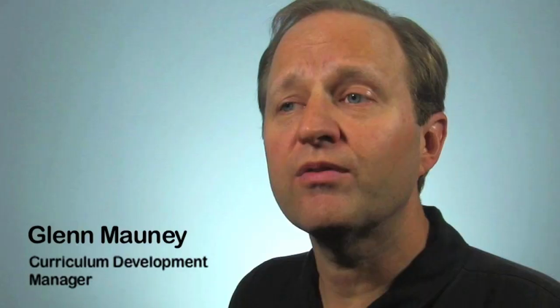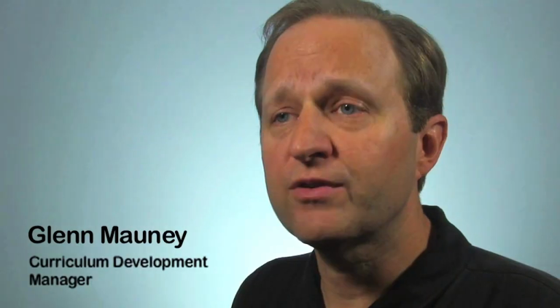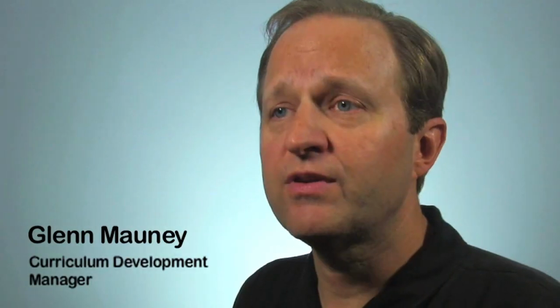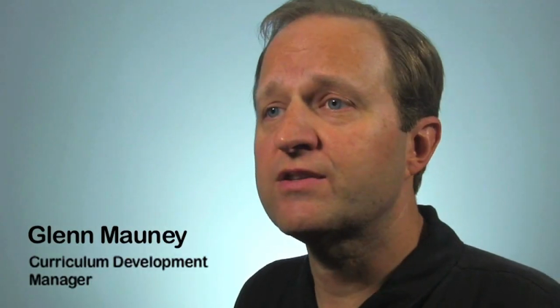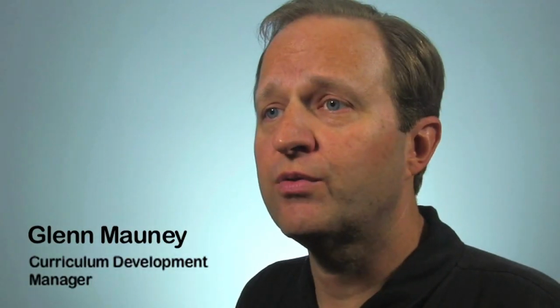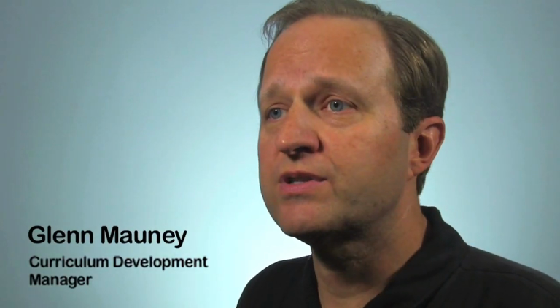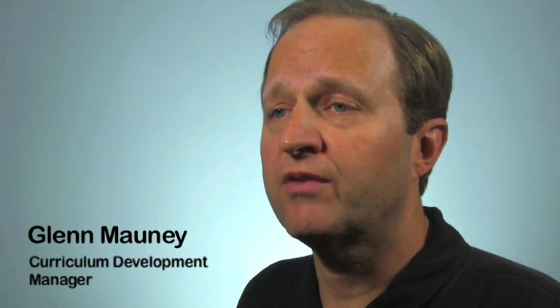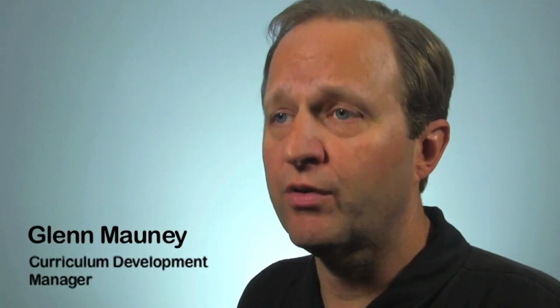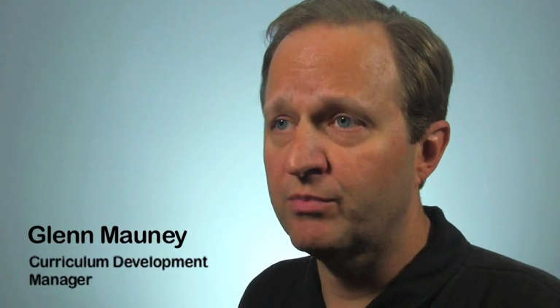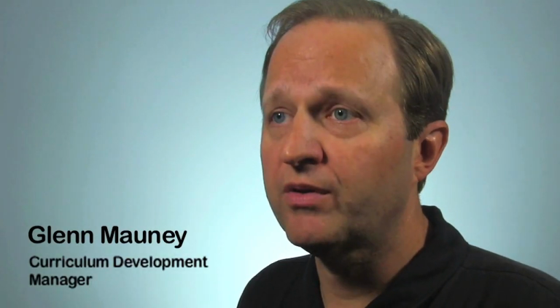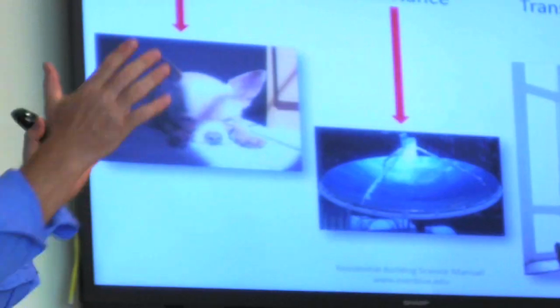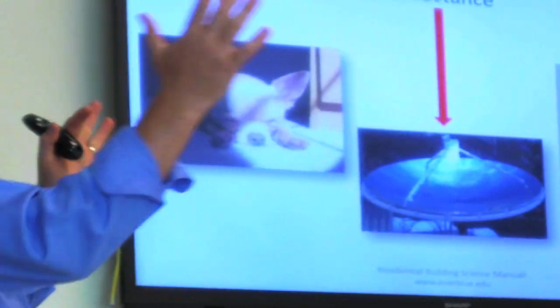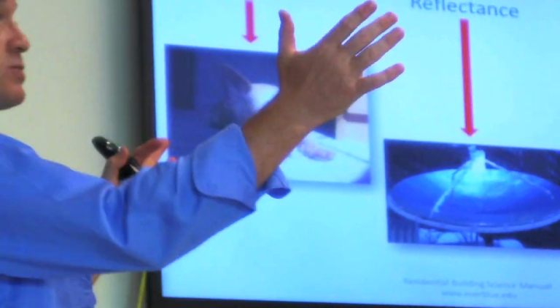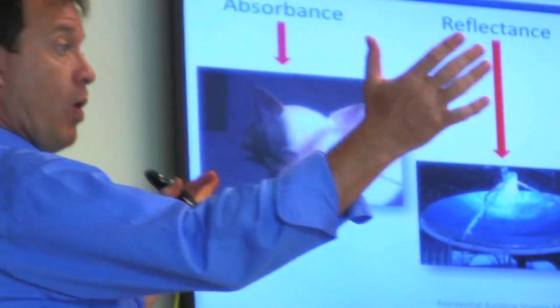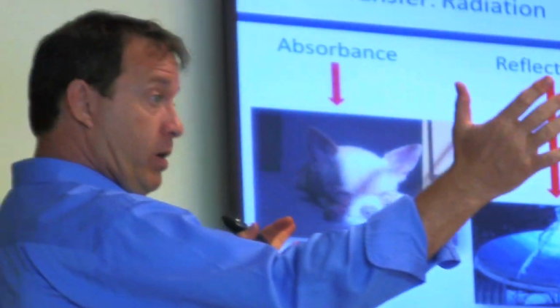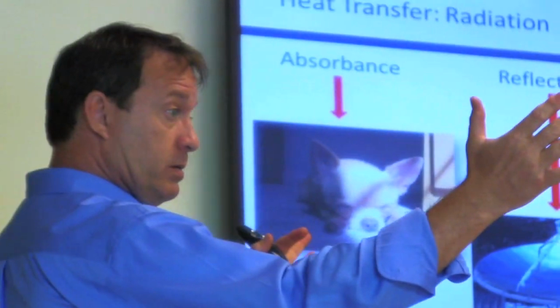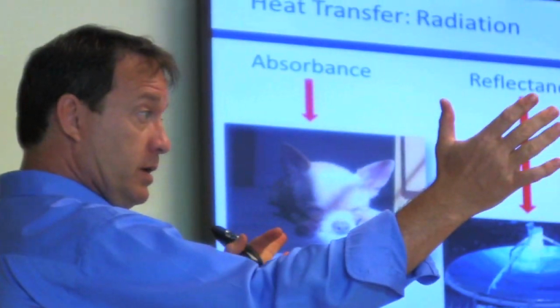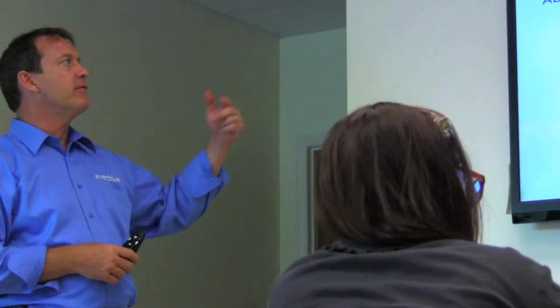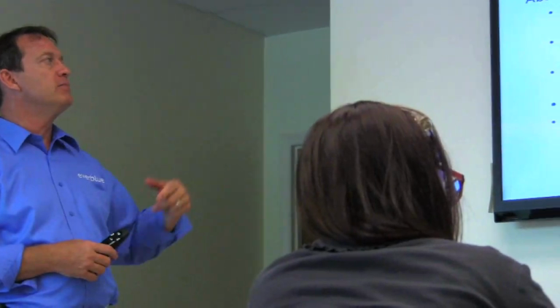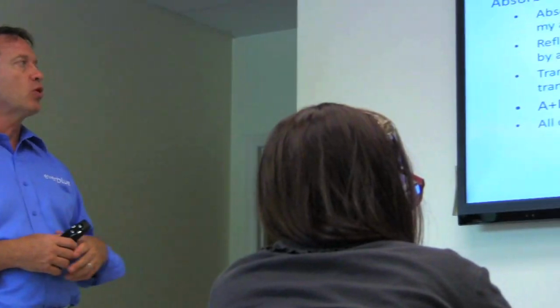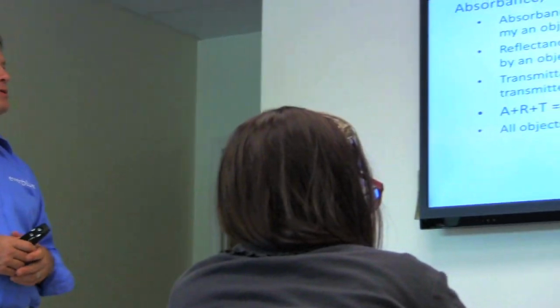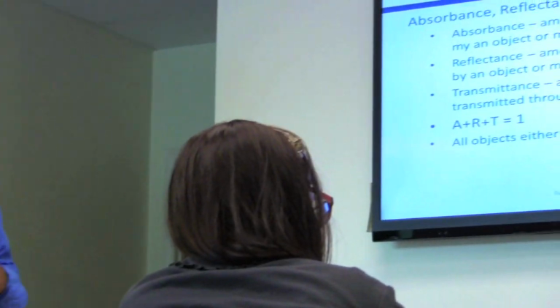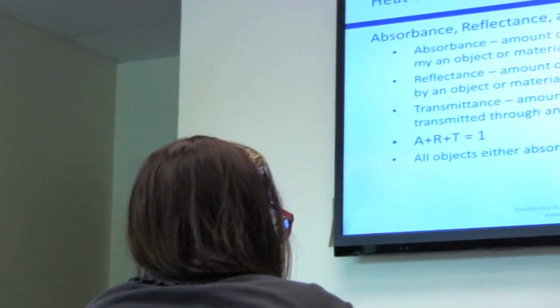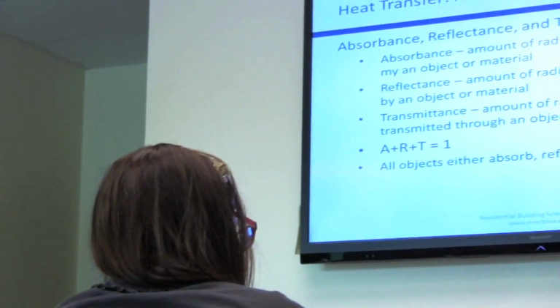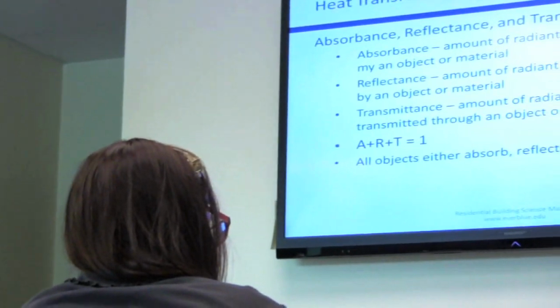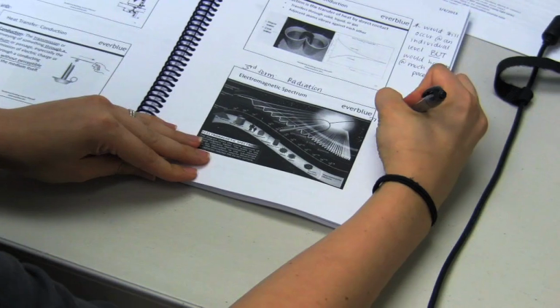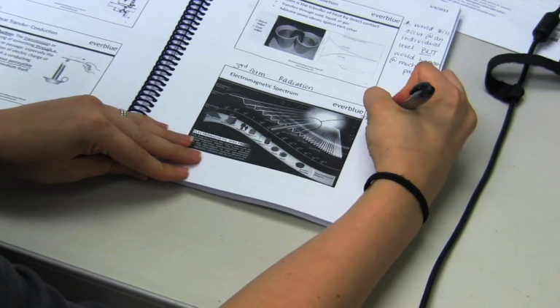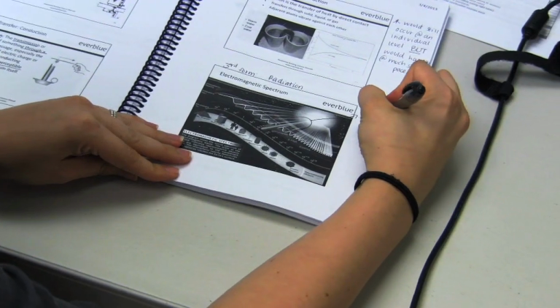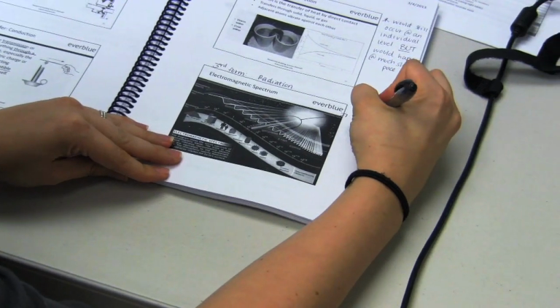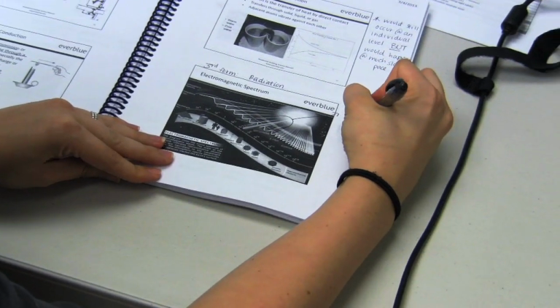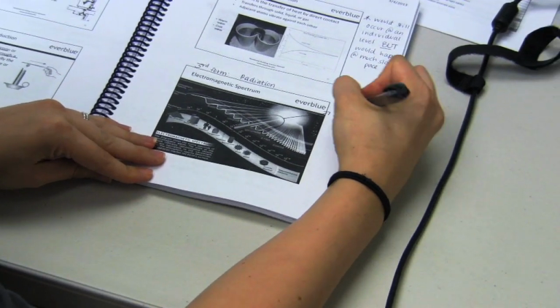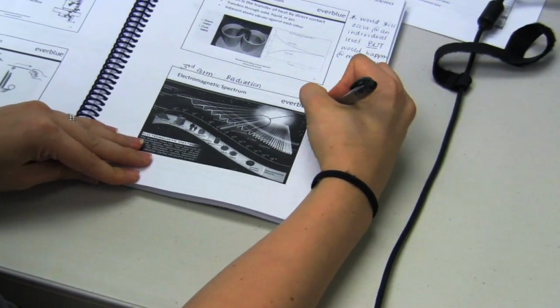The first two days of the course focus on building science, energy auditing, and fundamental ways you can reduce energy in the home.